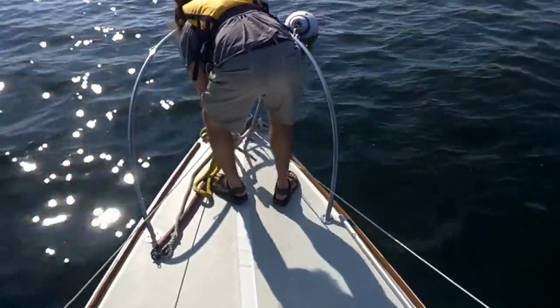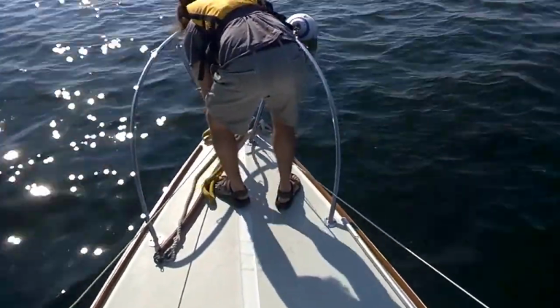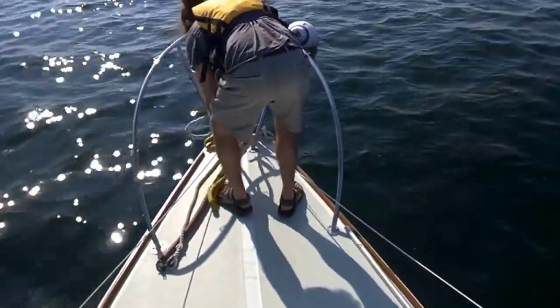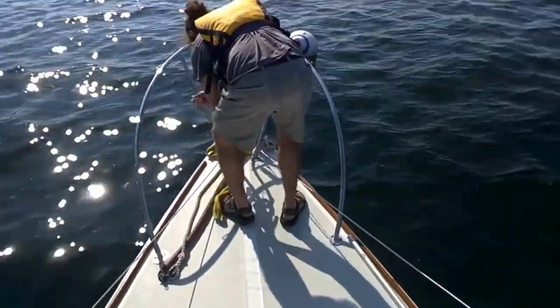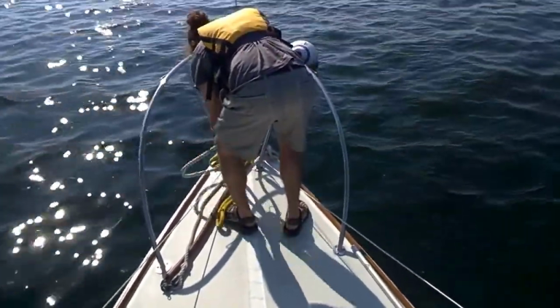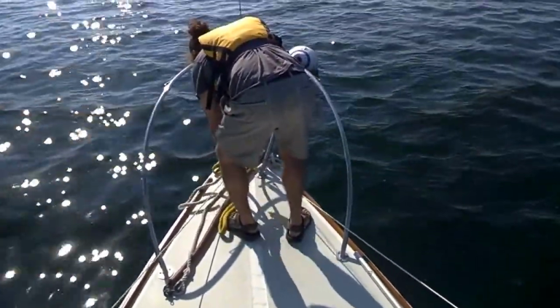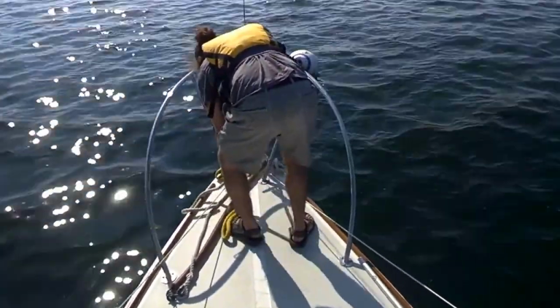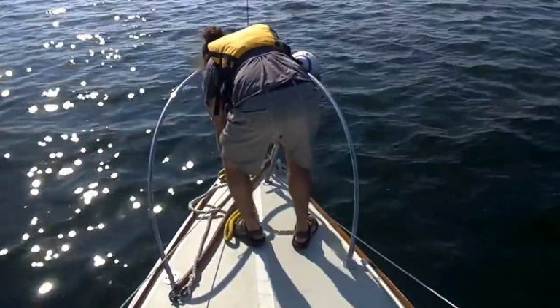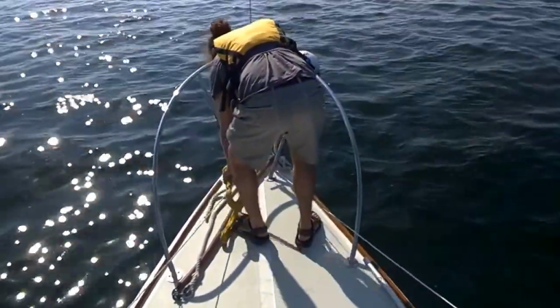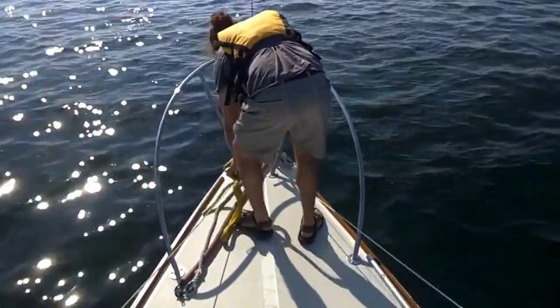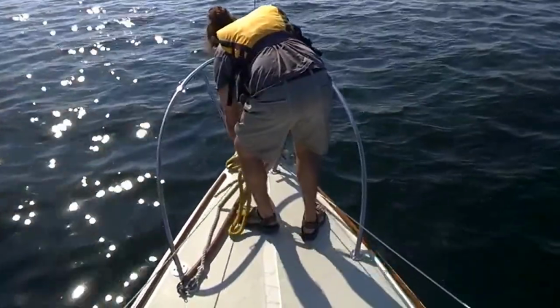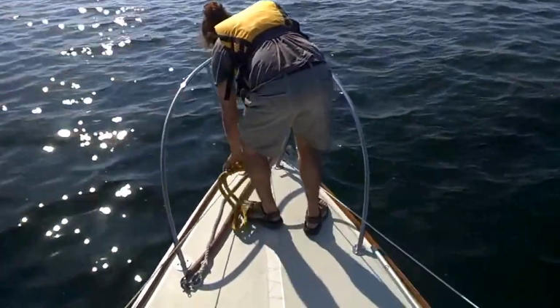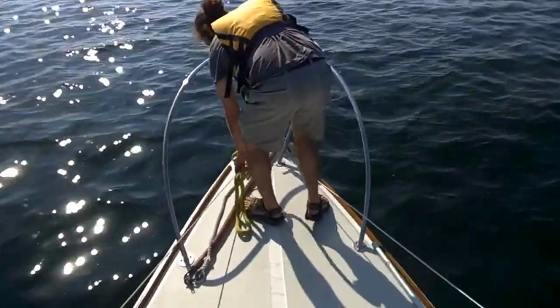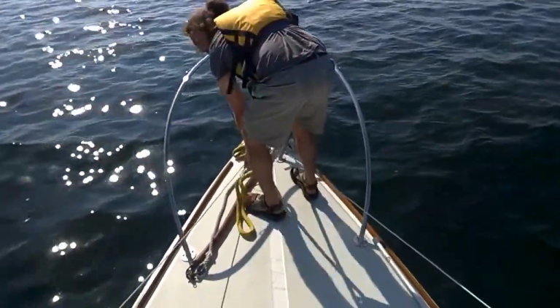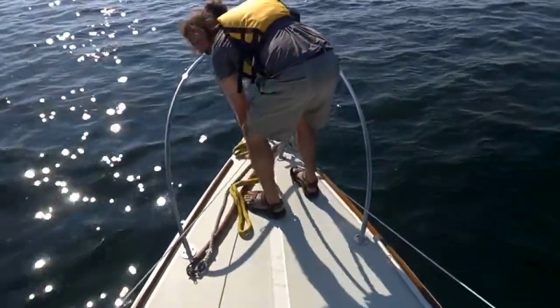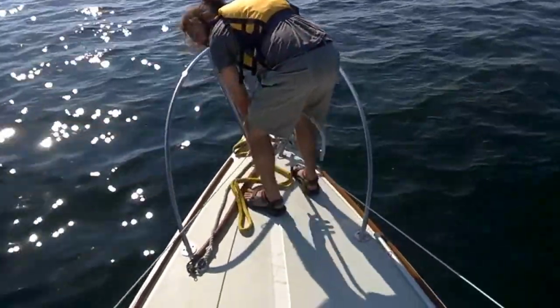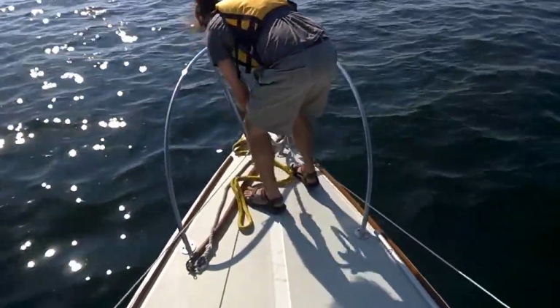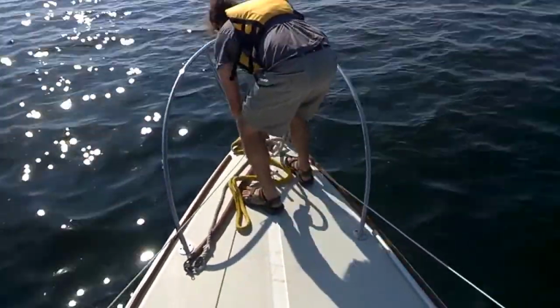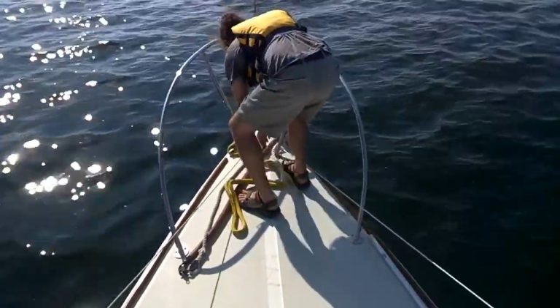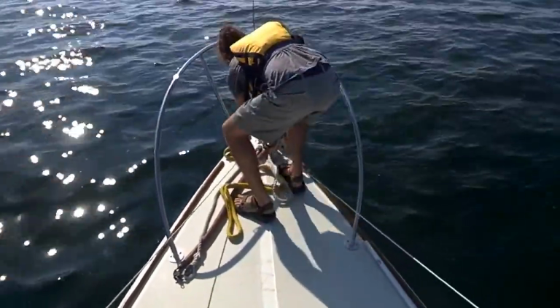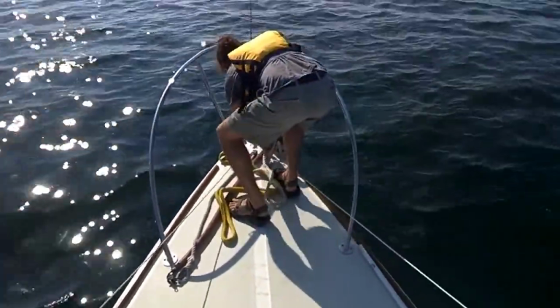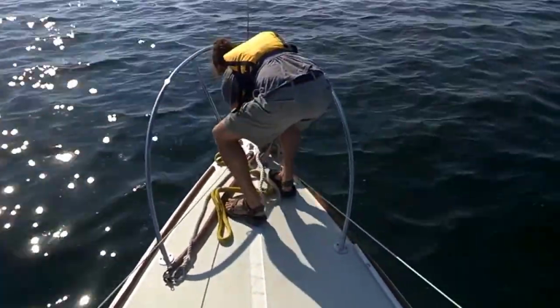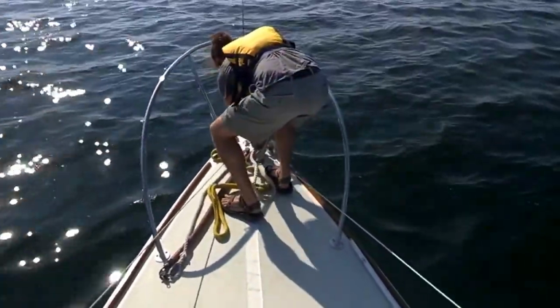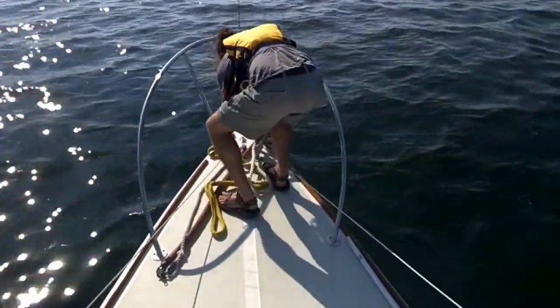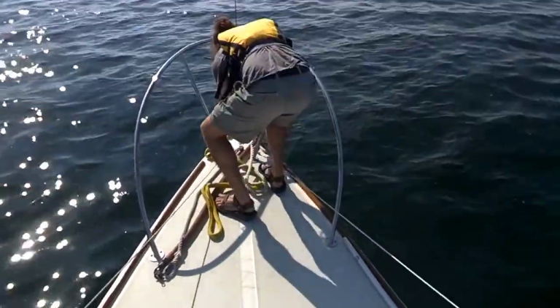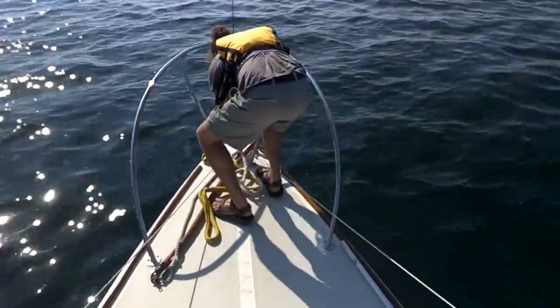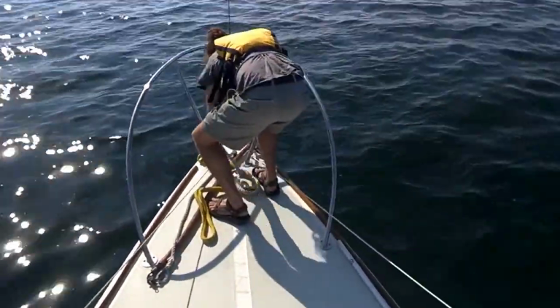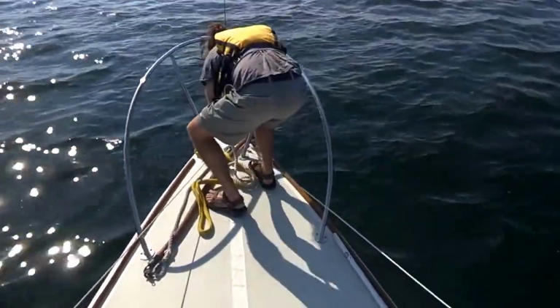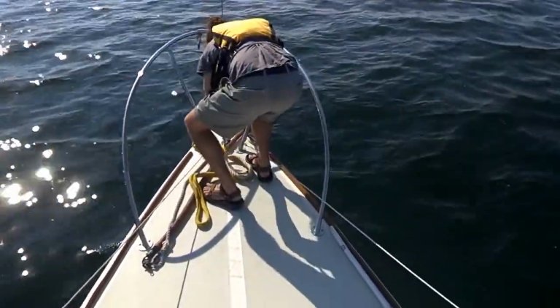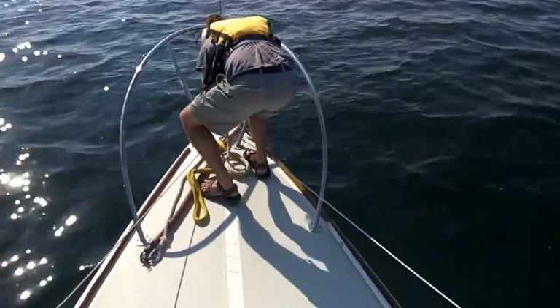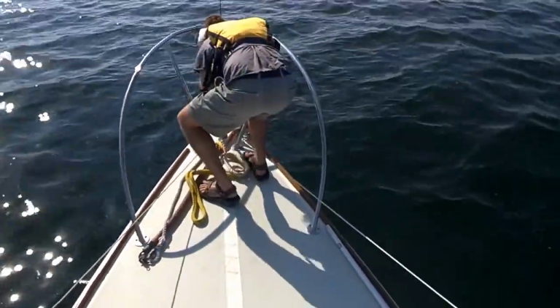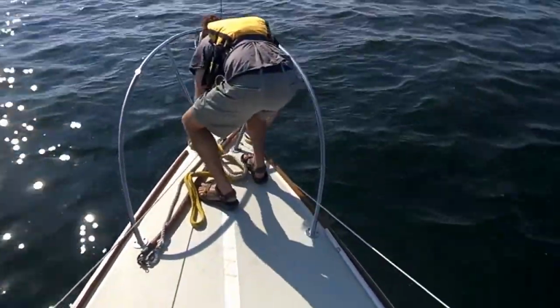Alright, so this is Tom. Tom, say hi. He's detaching the mooring lines.